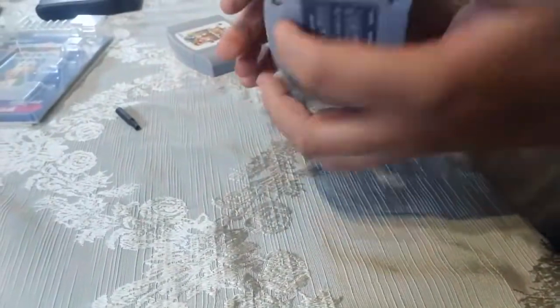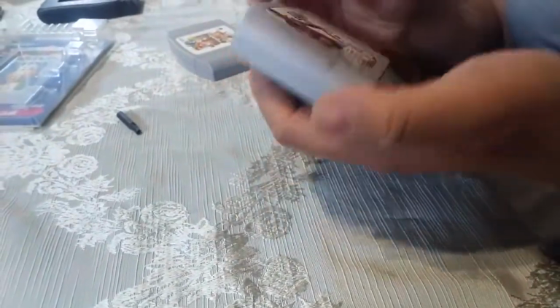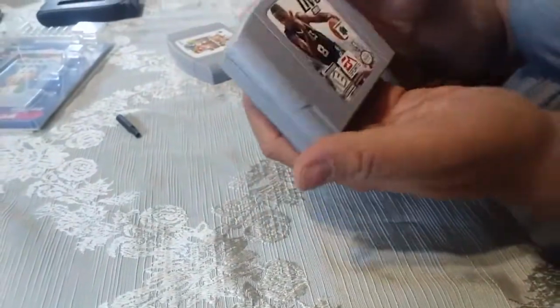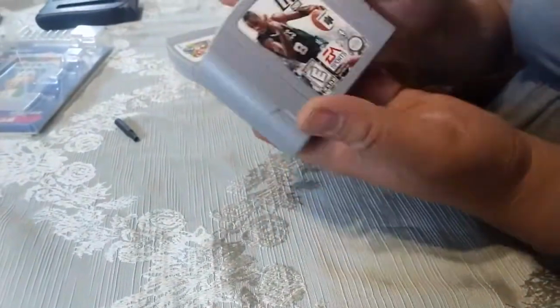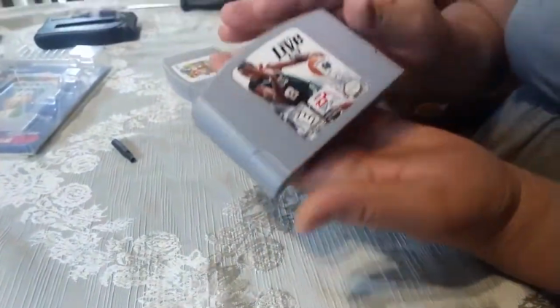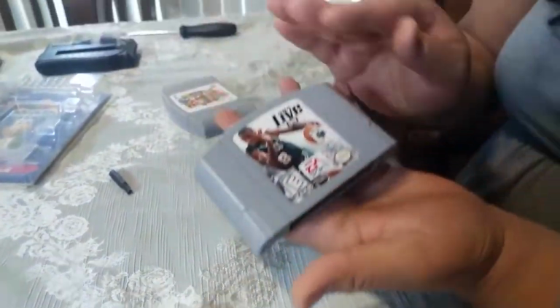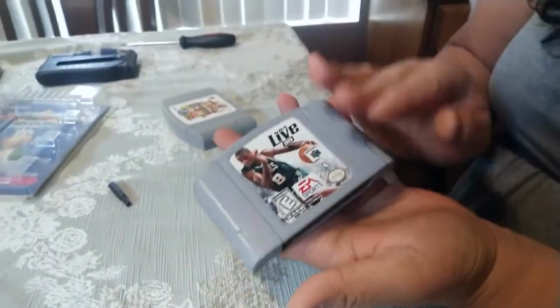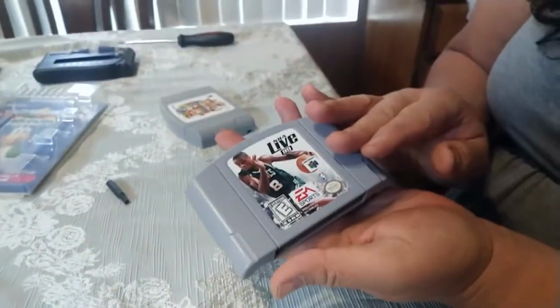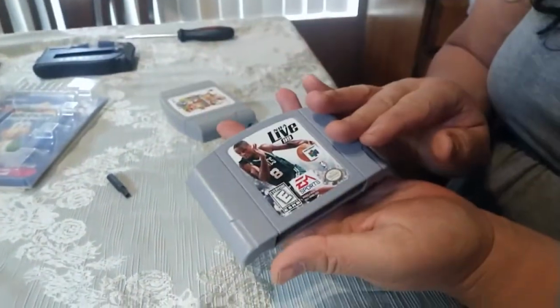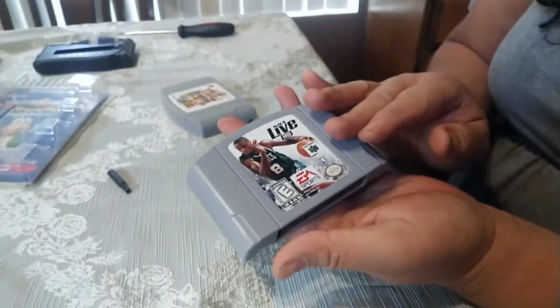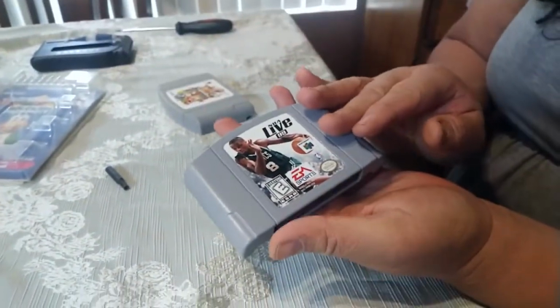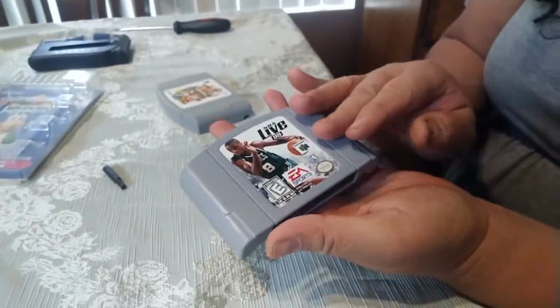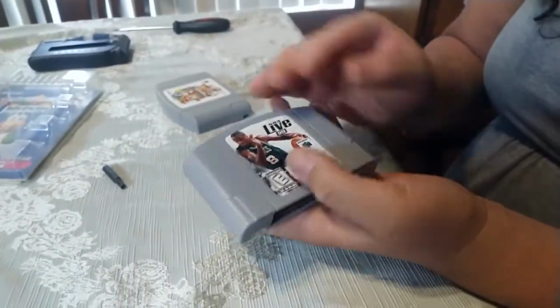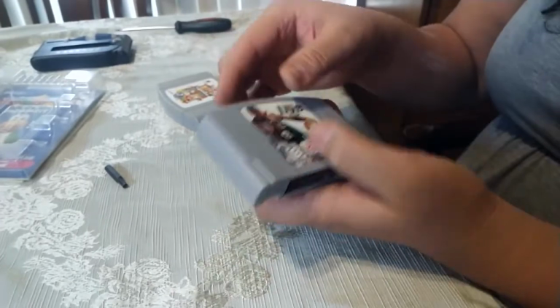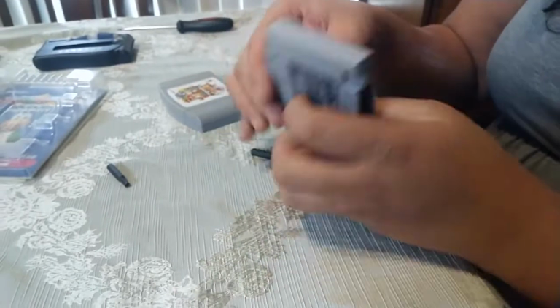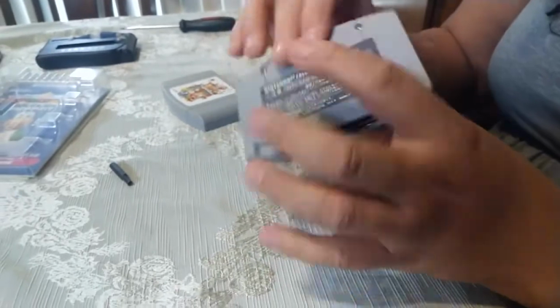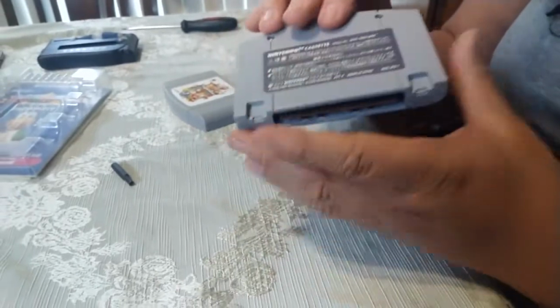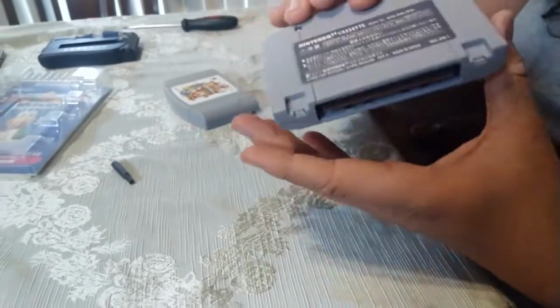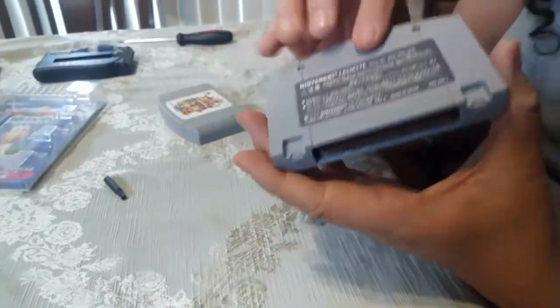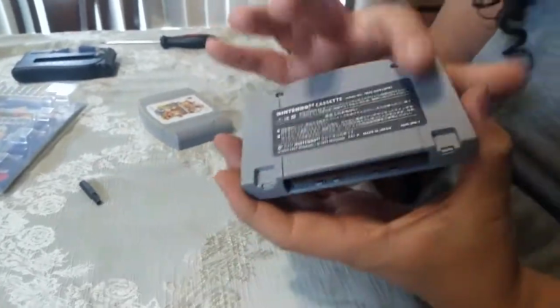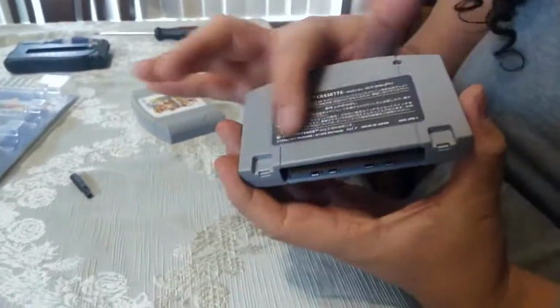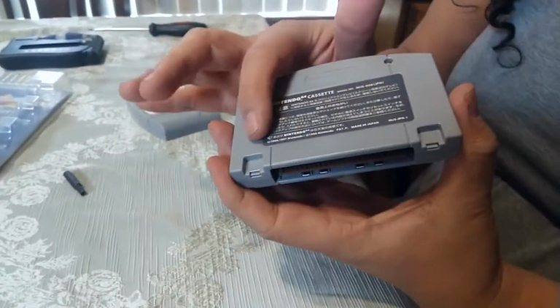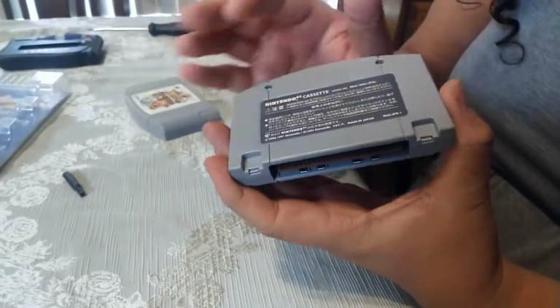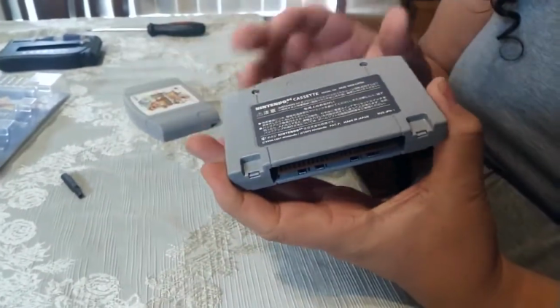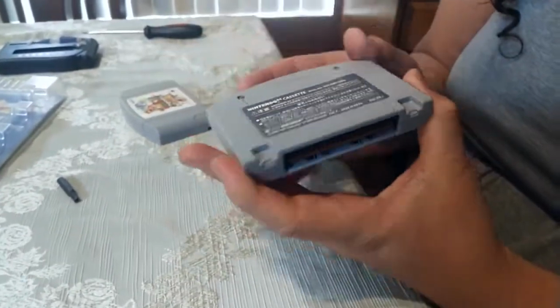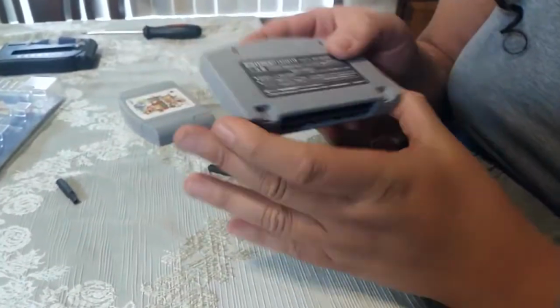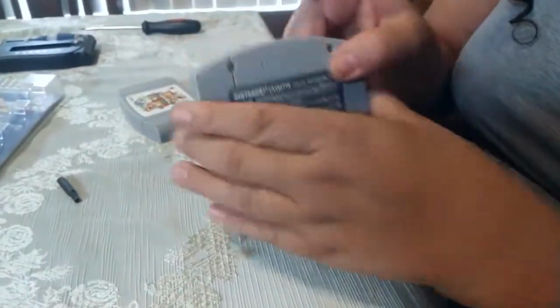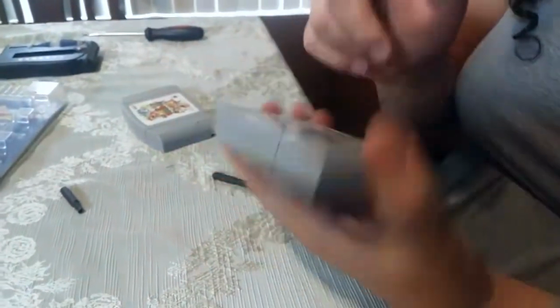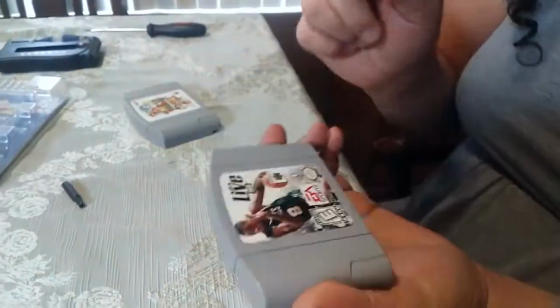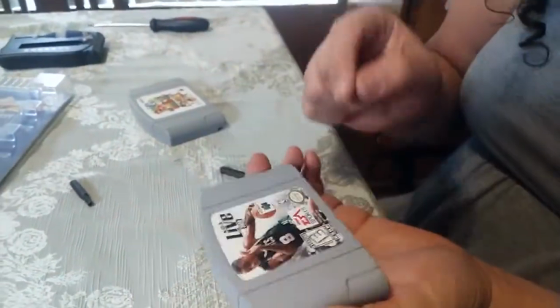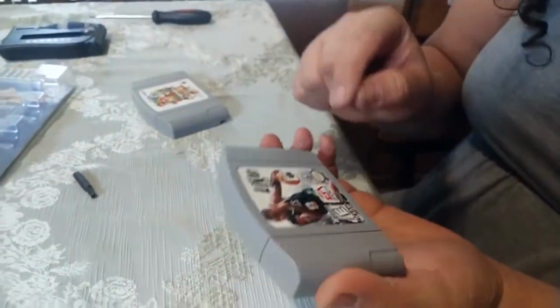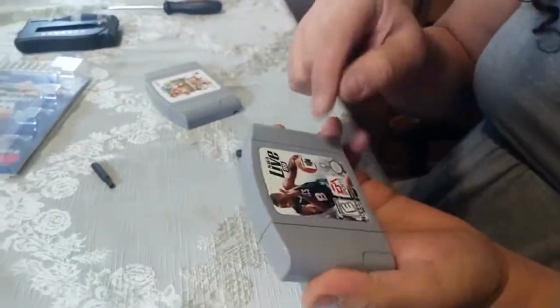Now you have a crappy American game that works on a Japanese system. But yeah, I would just say put an X or something on here so you remember.